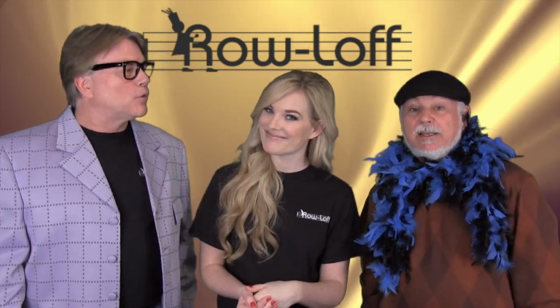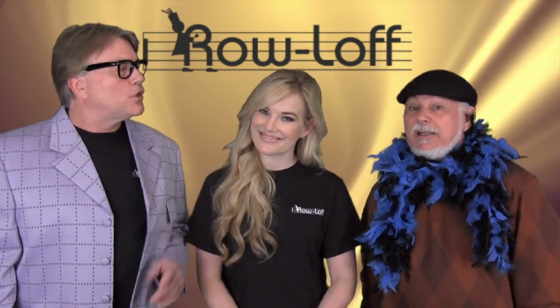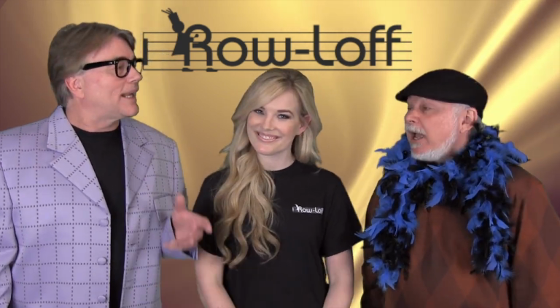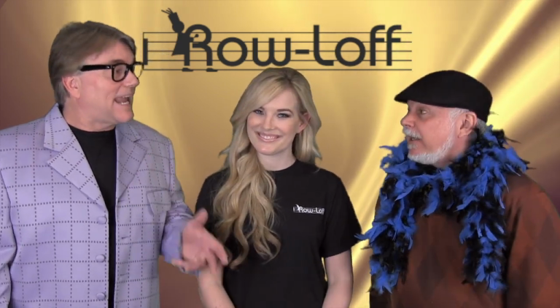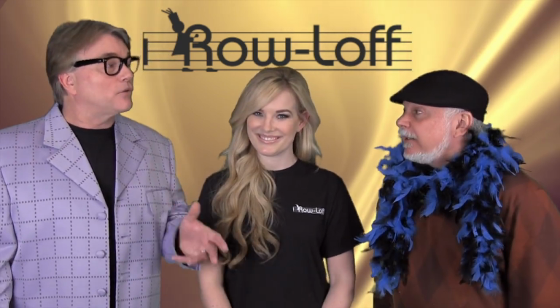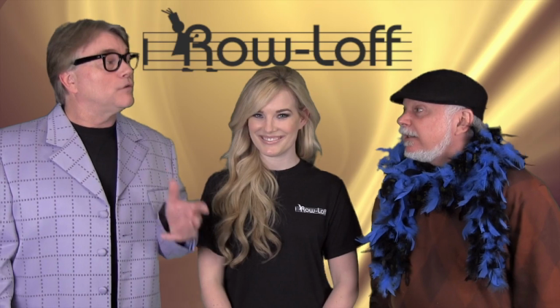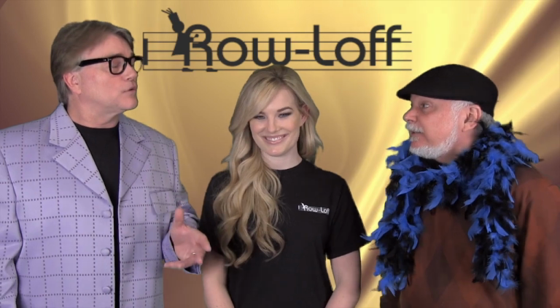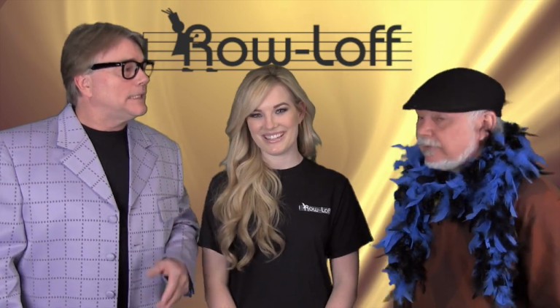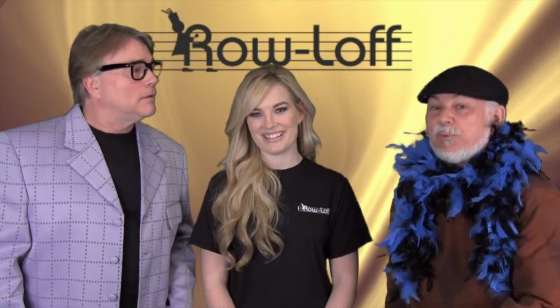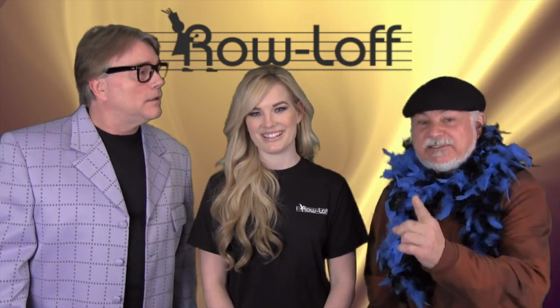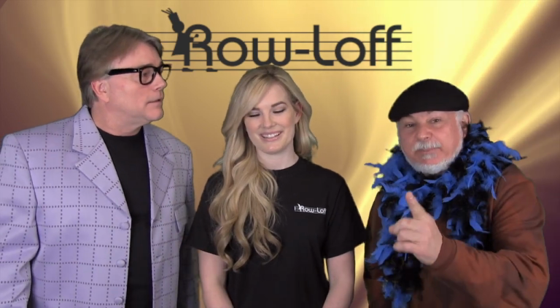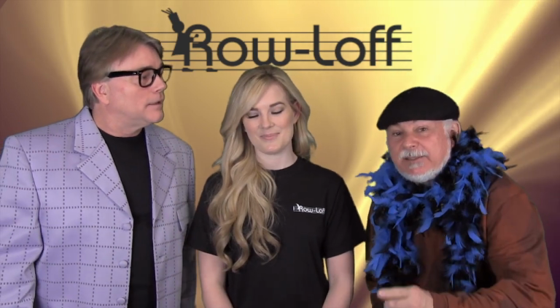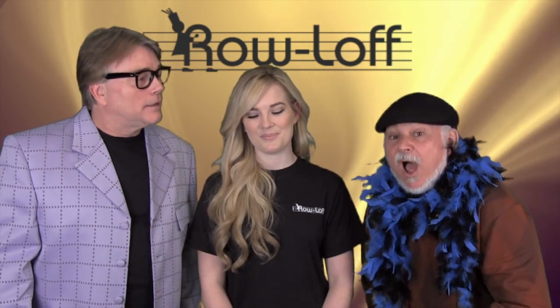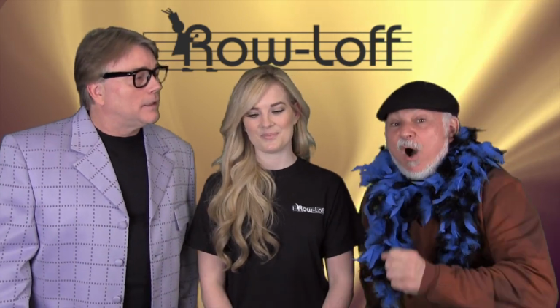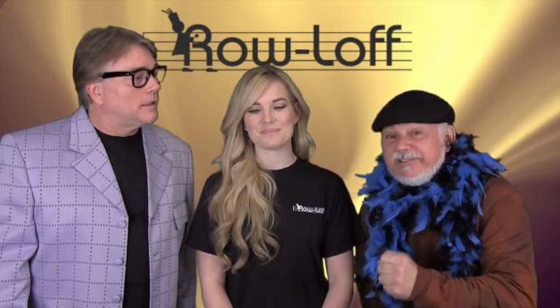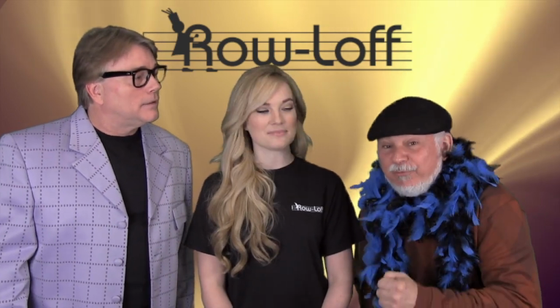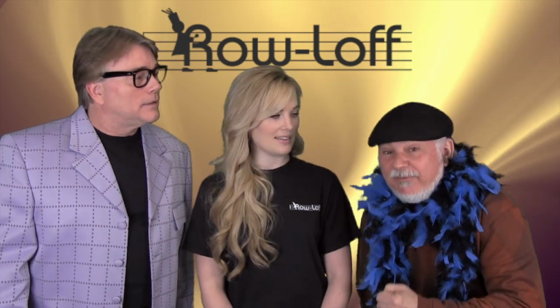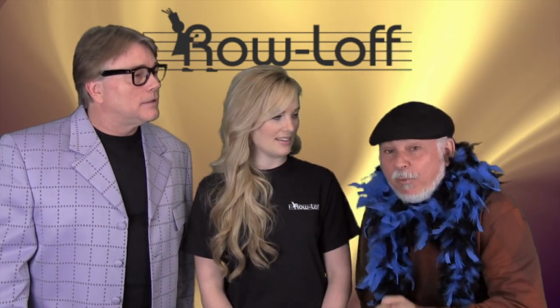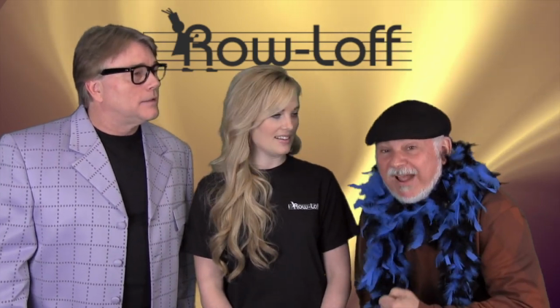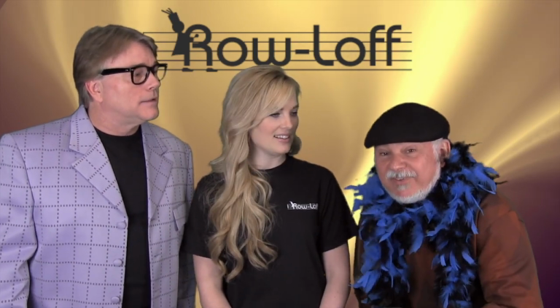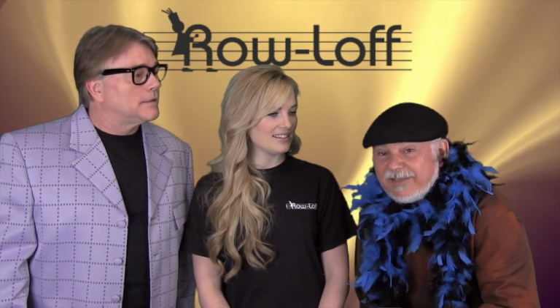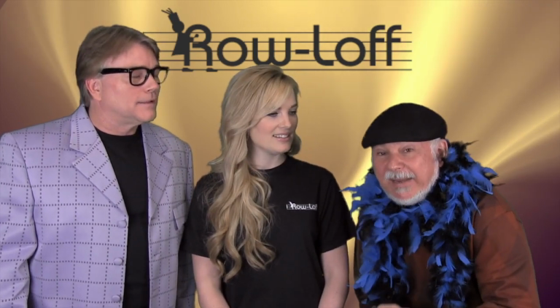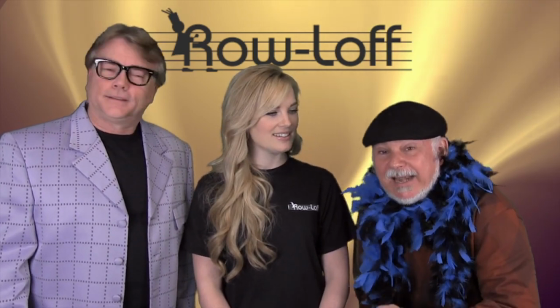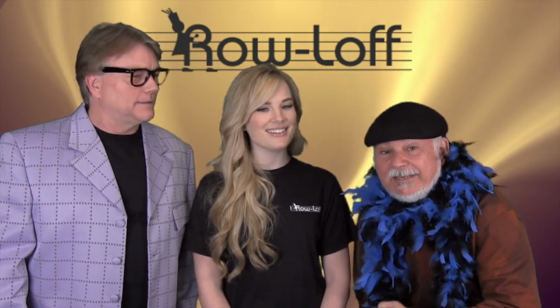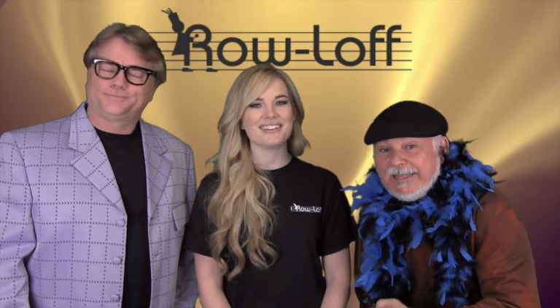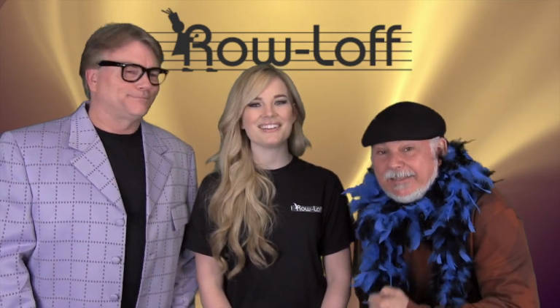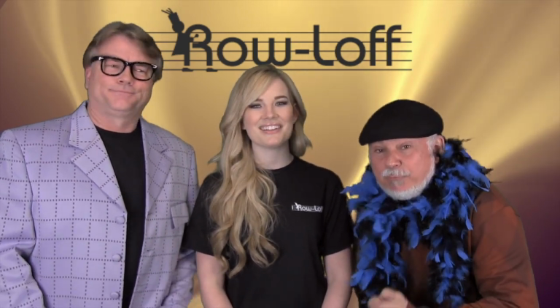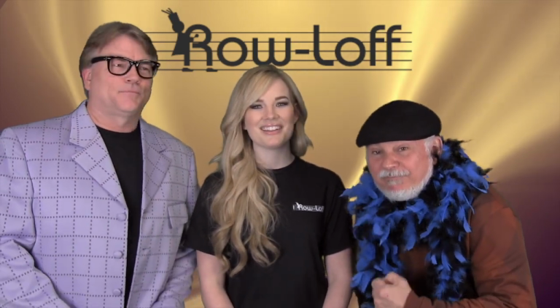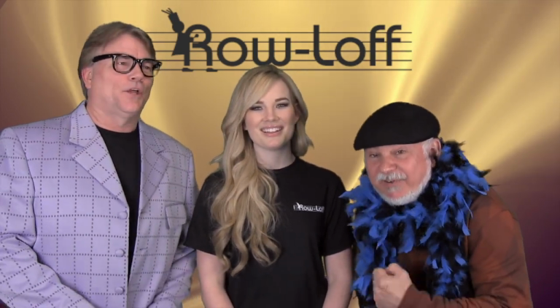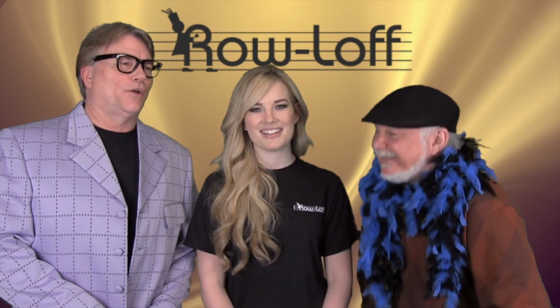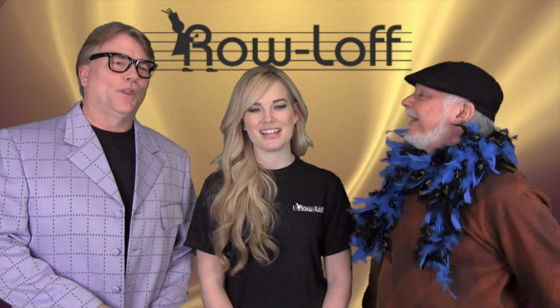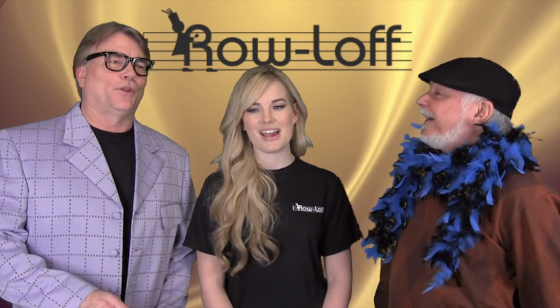Hey Brooks, you know how to count in 13? Yeah, watch this, man. 1, 2, 3, 4, 5, 6, 7, 8, 9, 10, 8, 11, 12, 13. No, no, no.